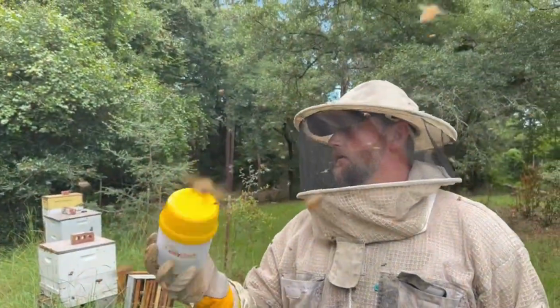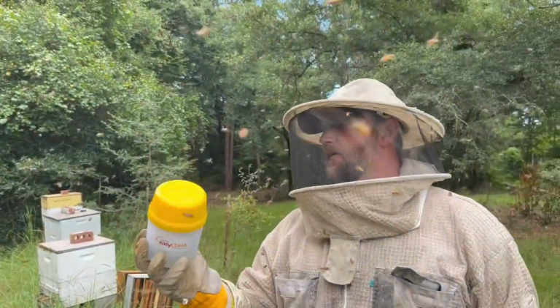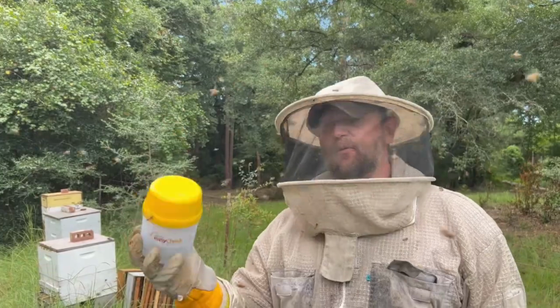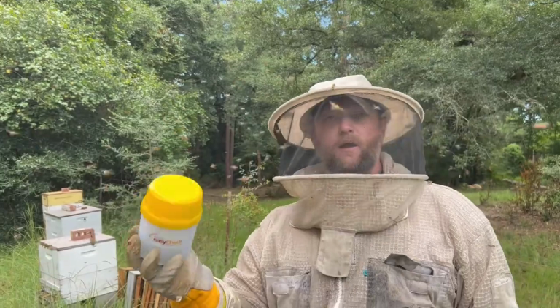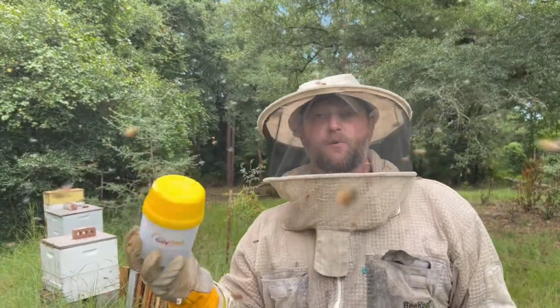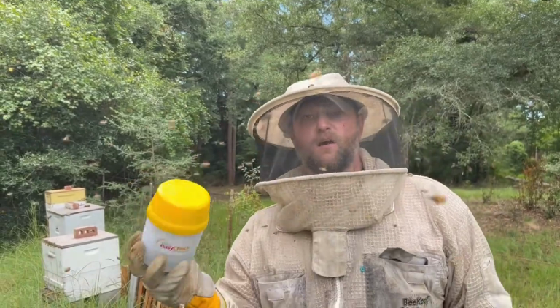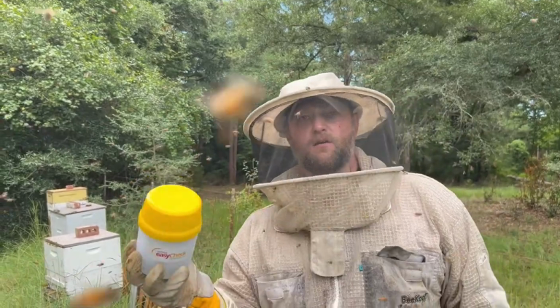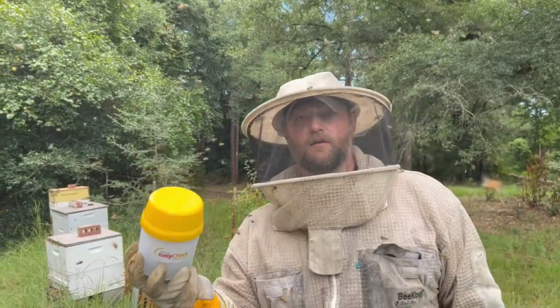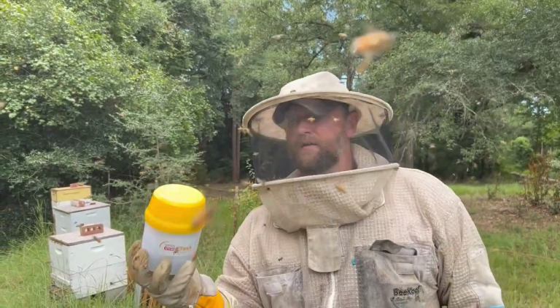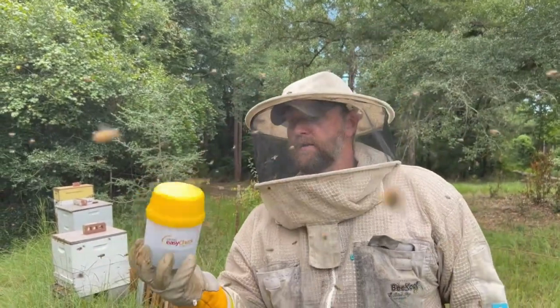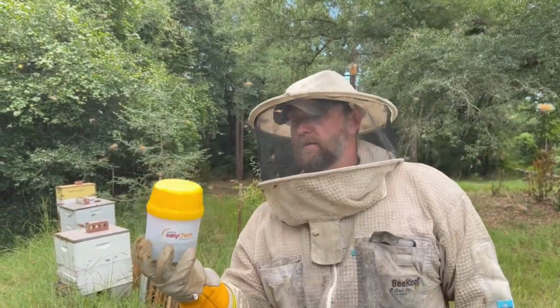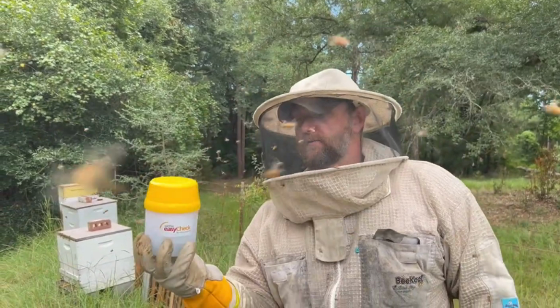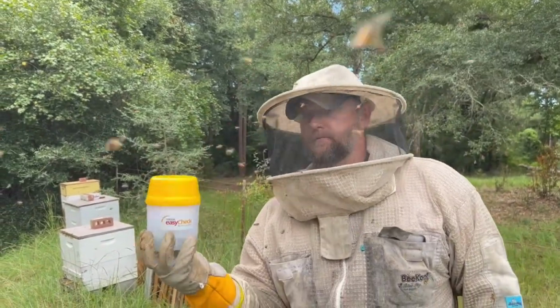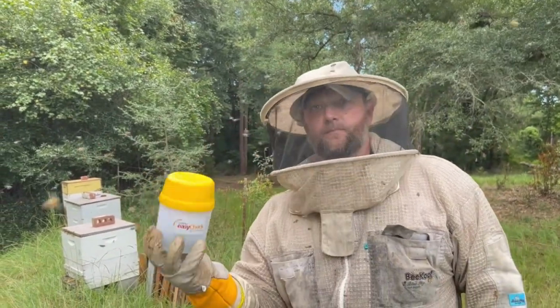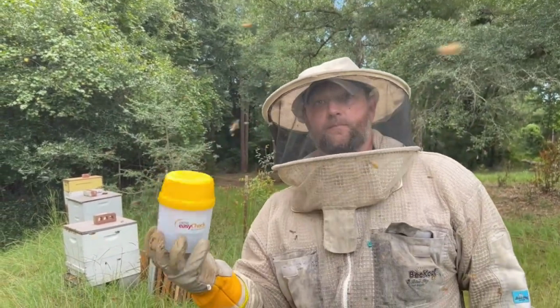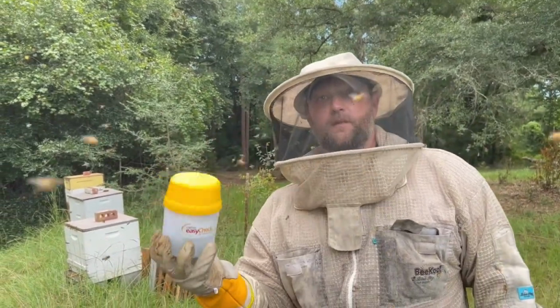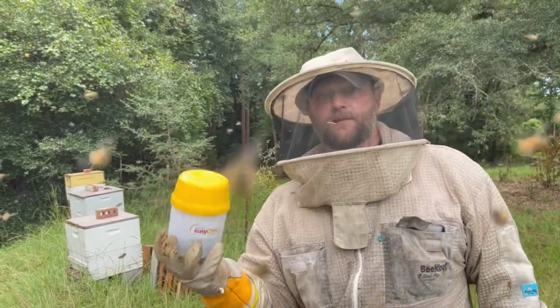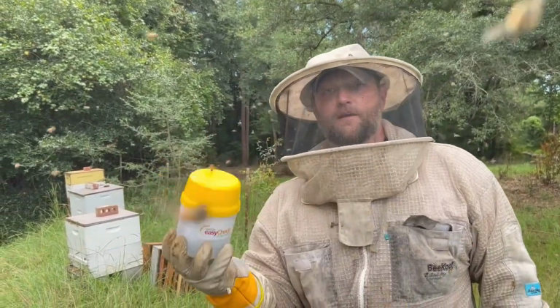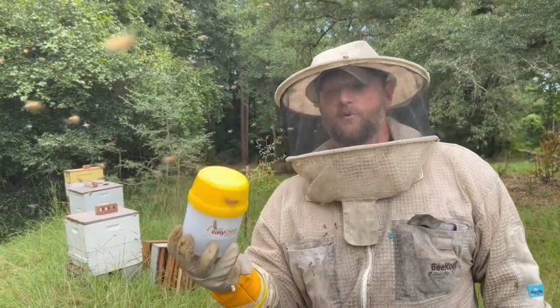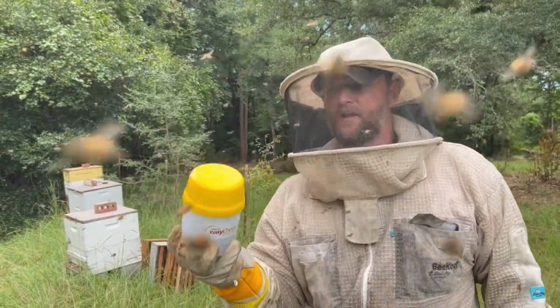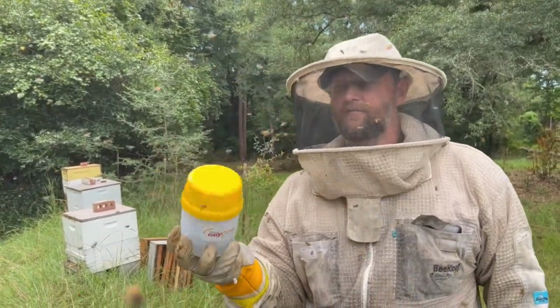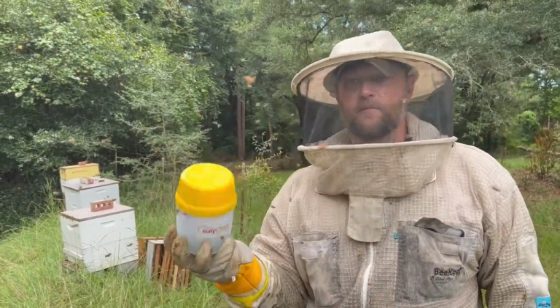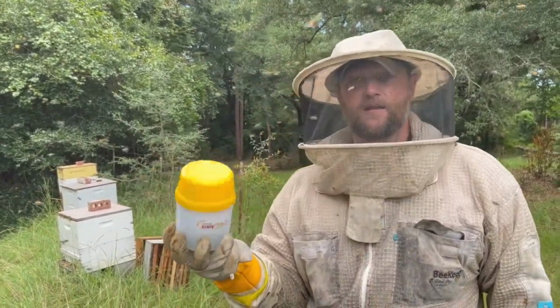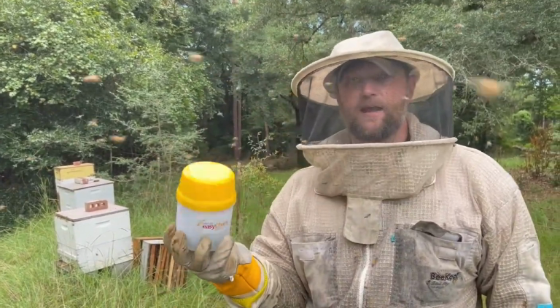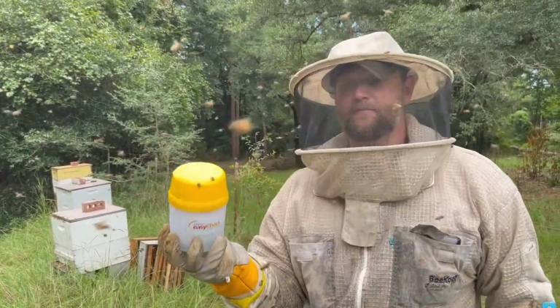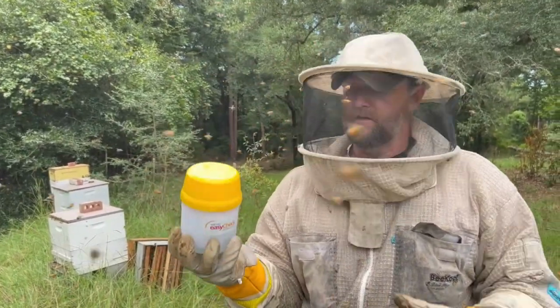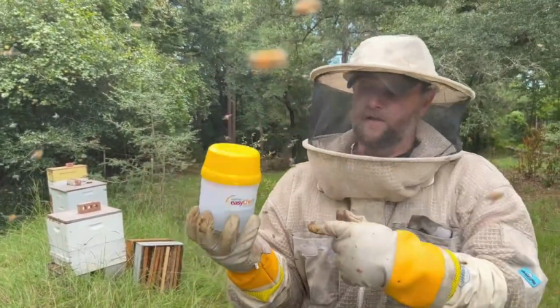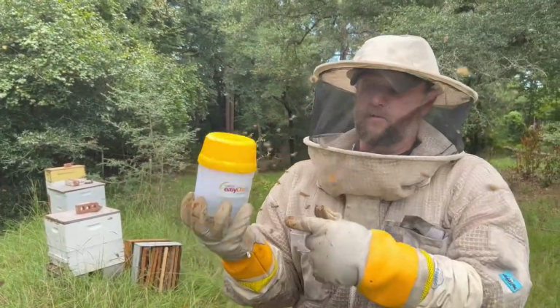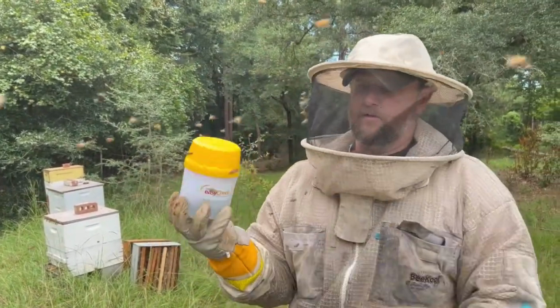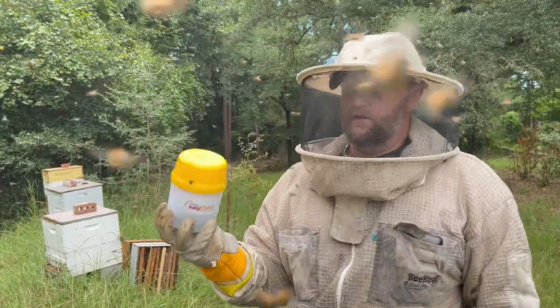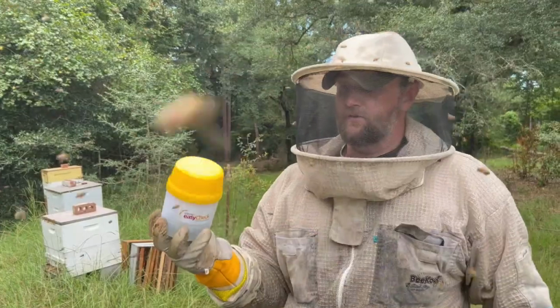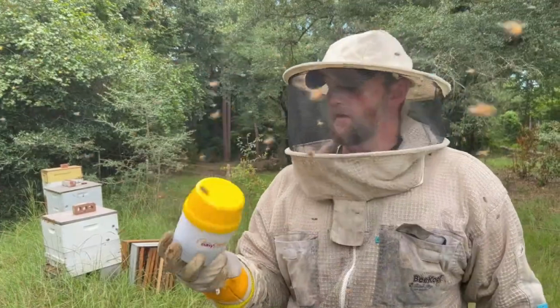I think we've got about a hundred in there — just showing you the technique. We'll shake it for a minute and a half and look underneath it here.